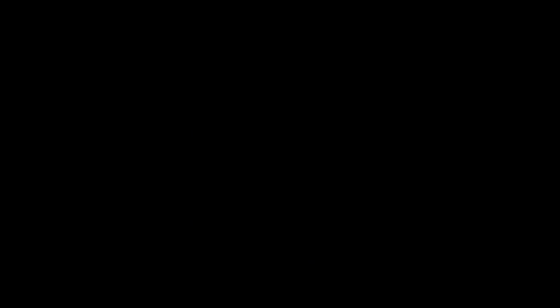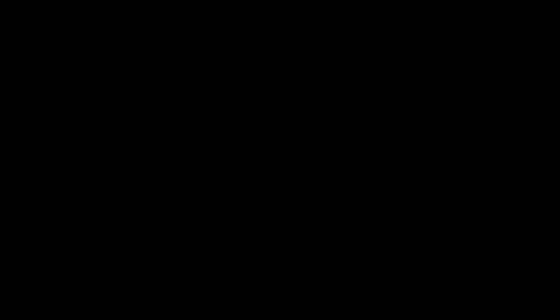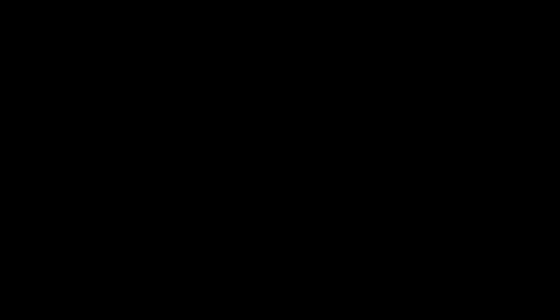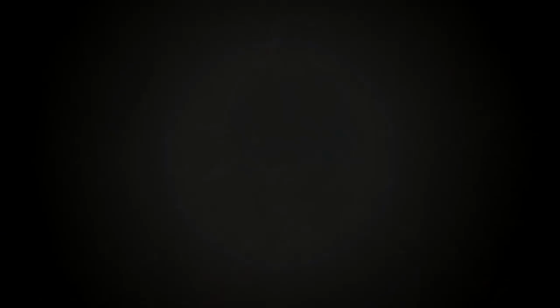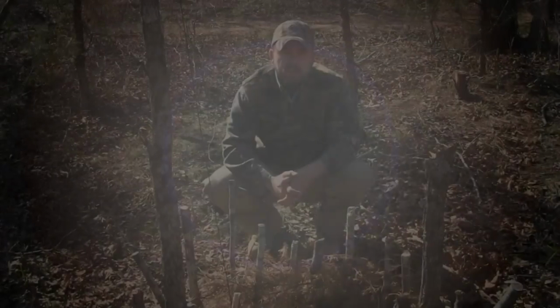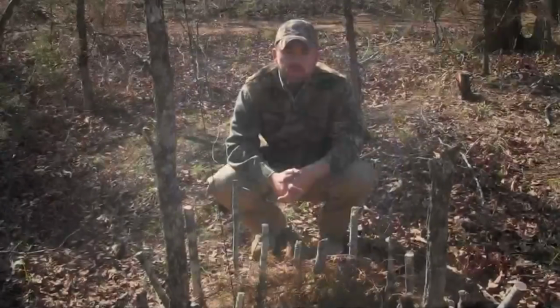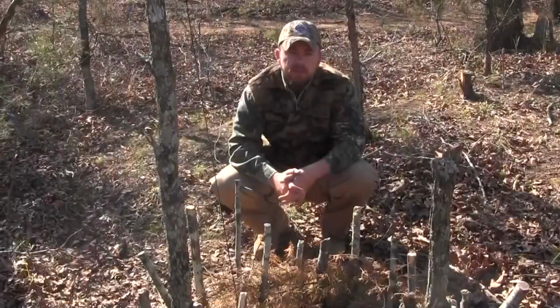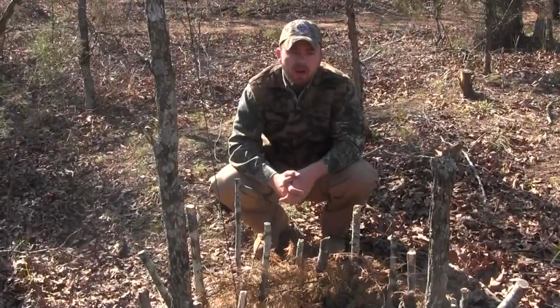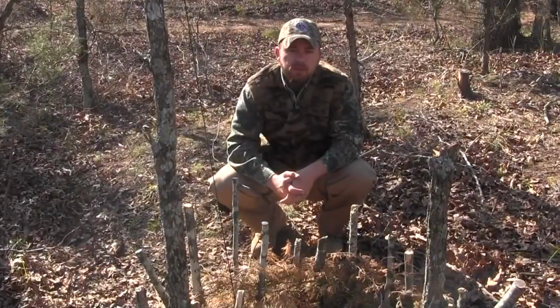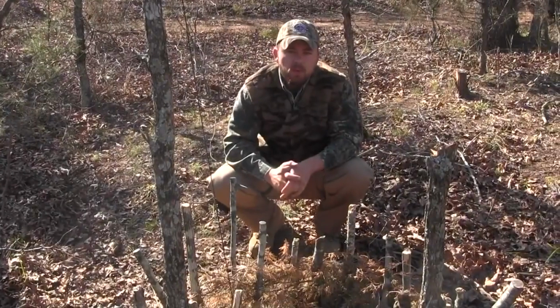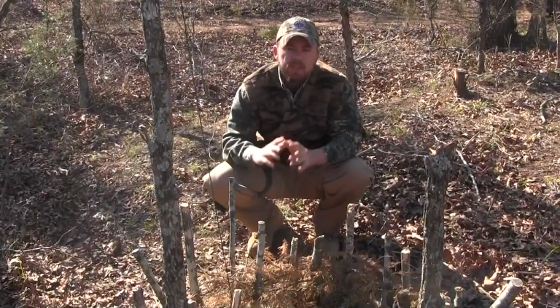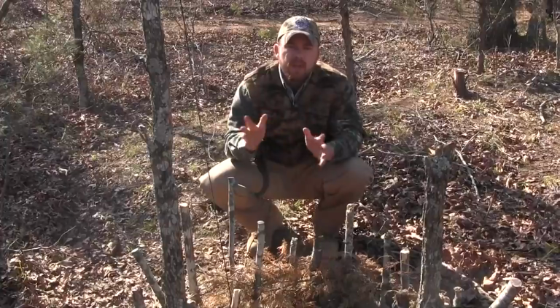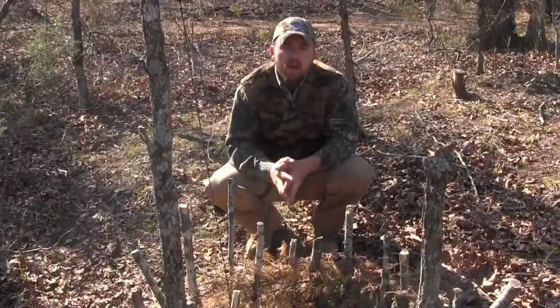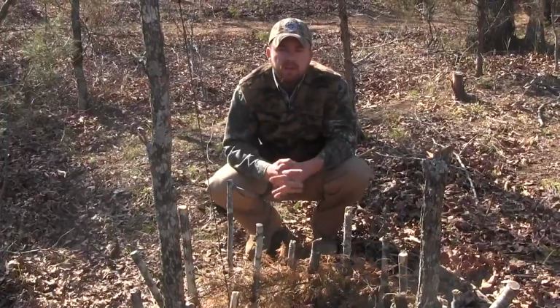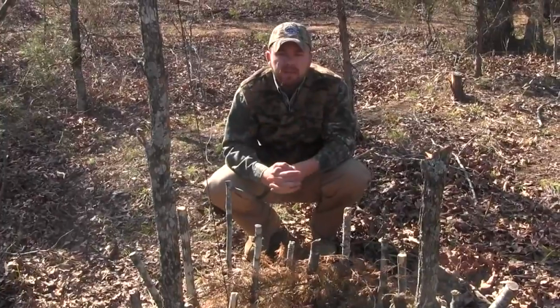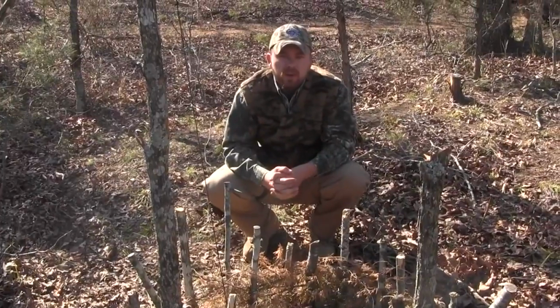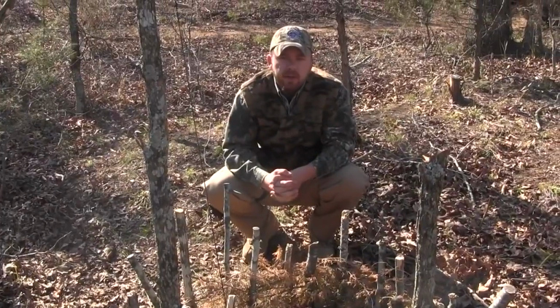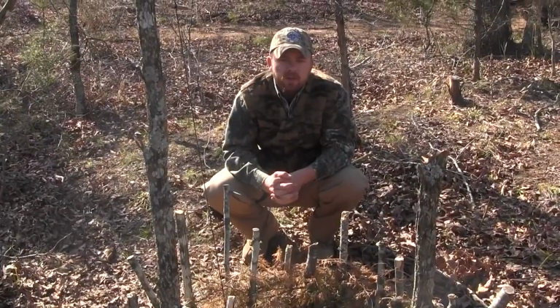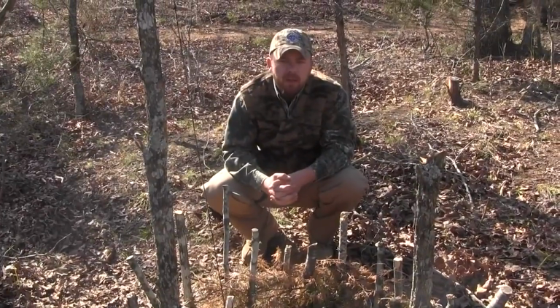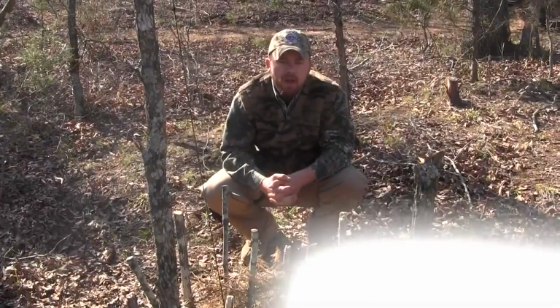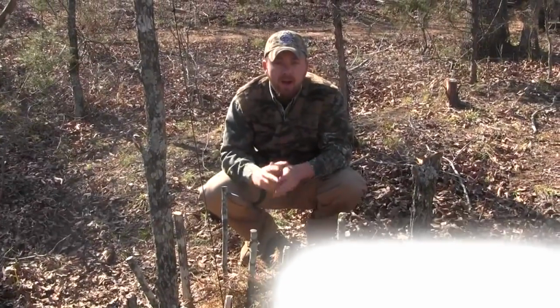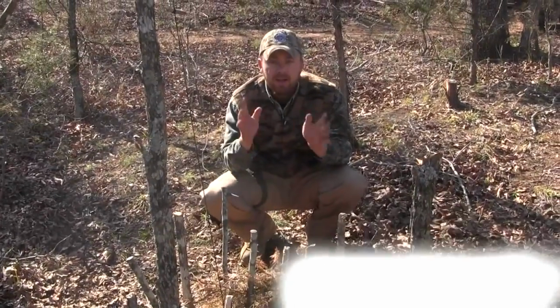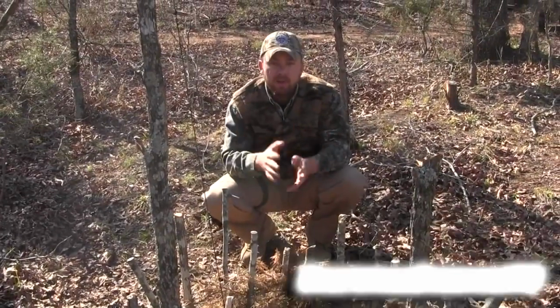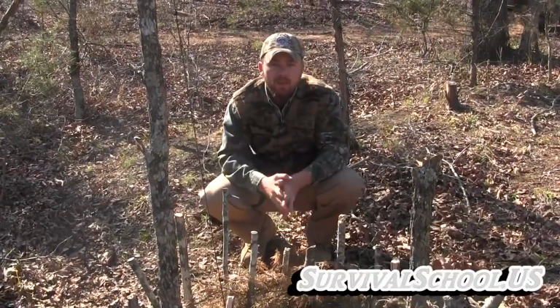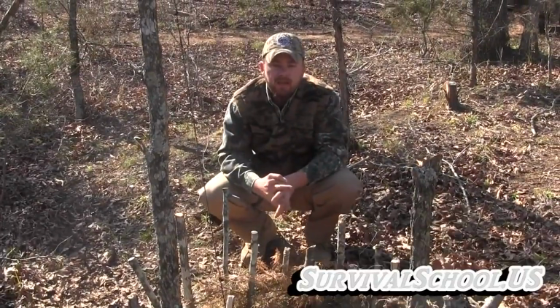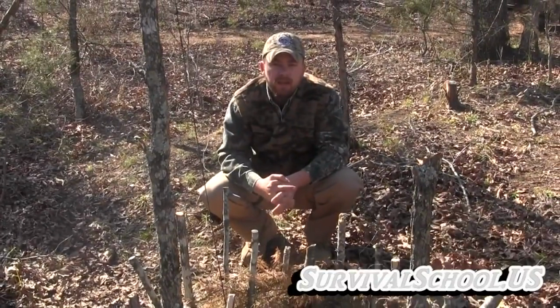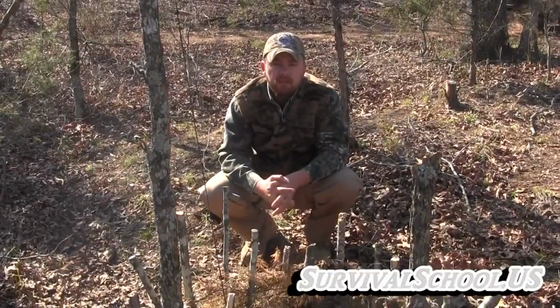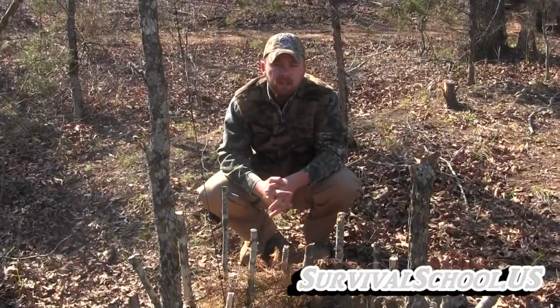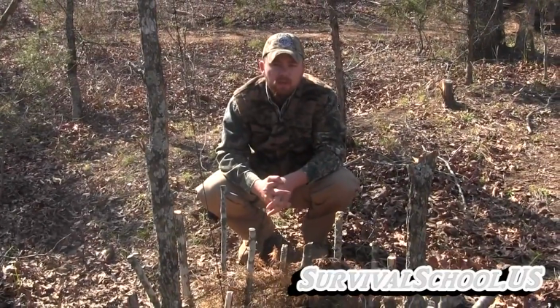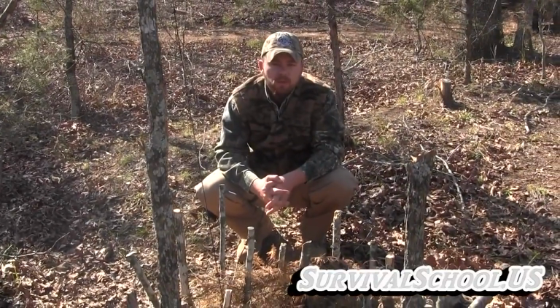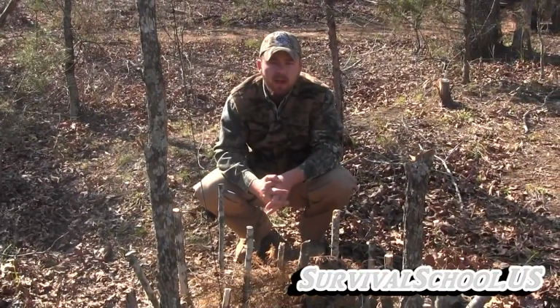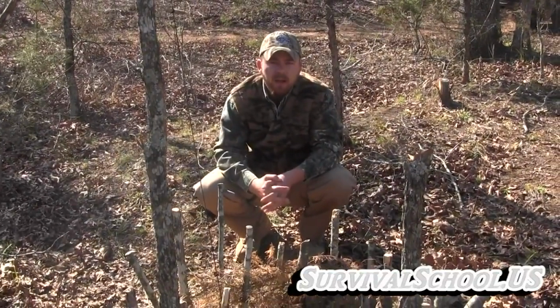Hey guys, Rob, Sigma-3 Survival School, and today I want to teach you a quick trap. Yes, we are back to making videos full time.